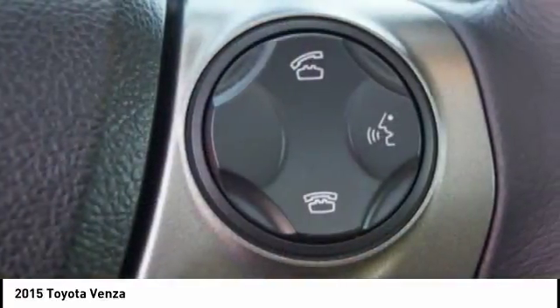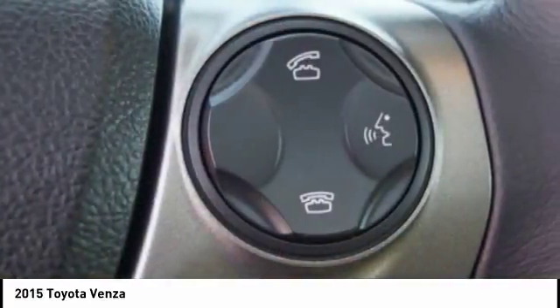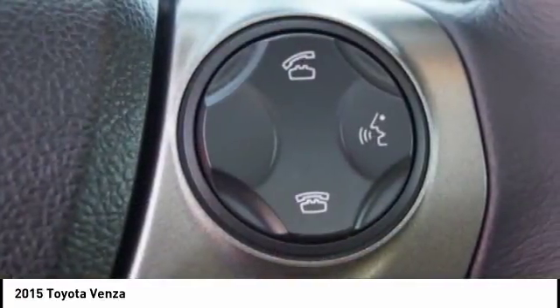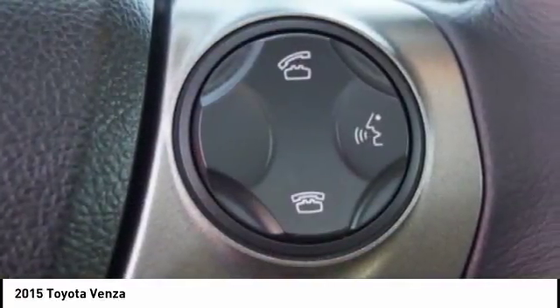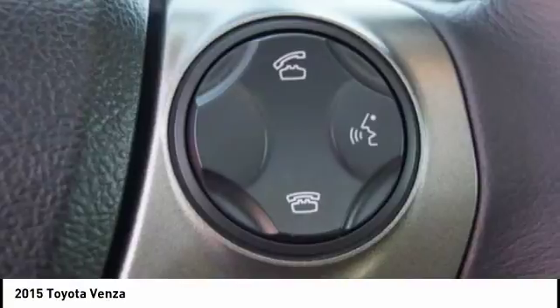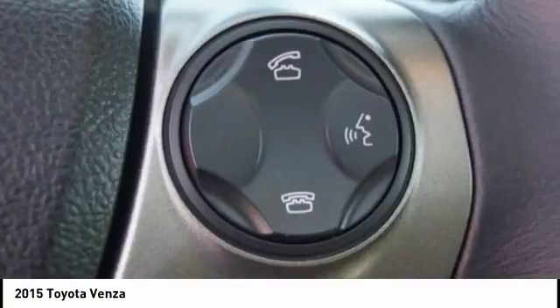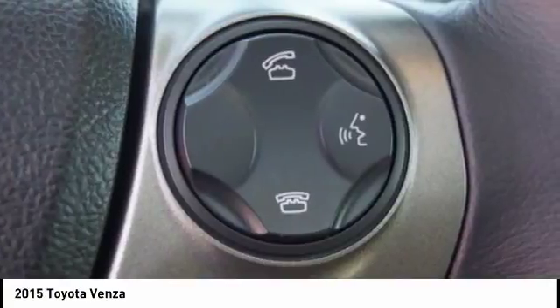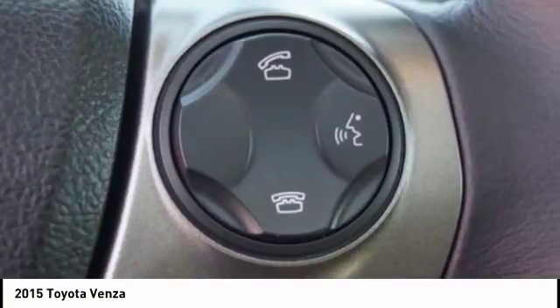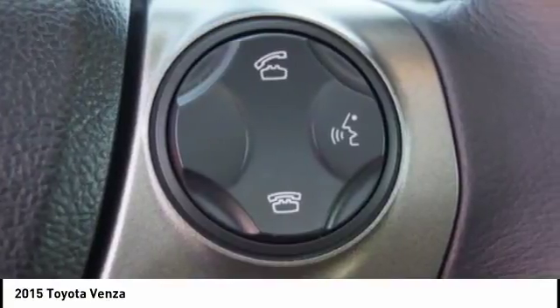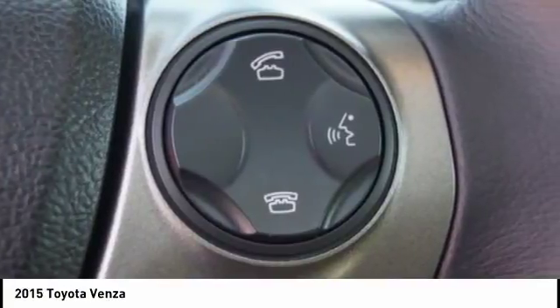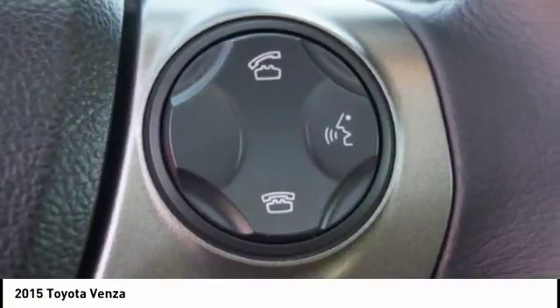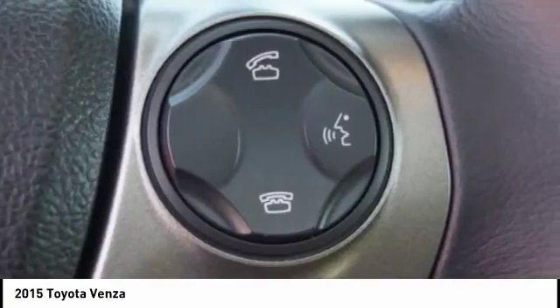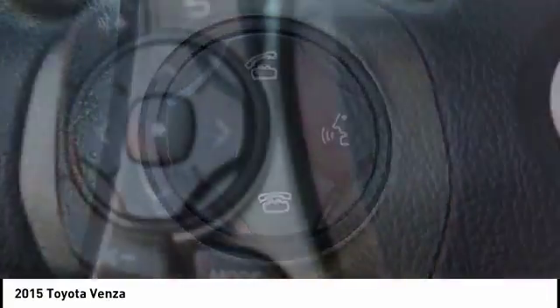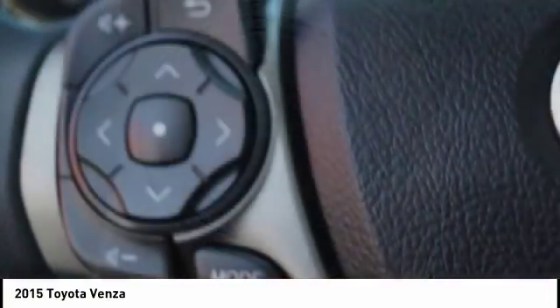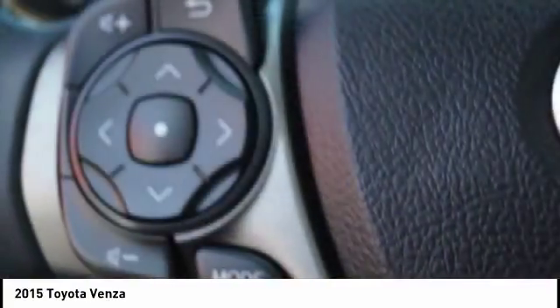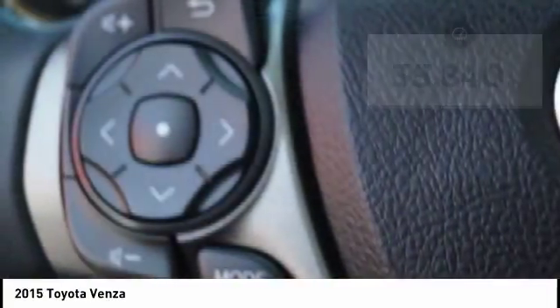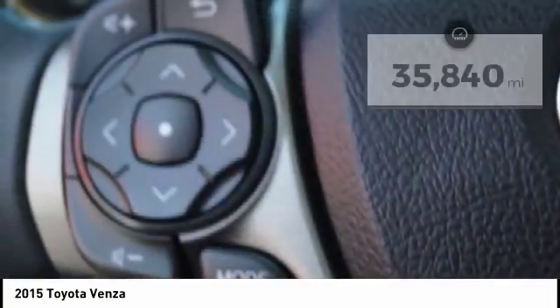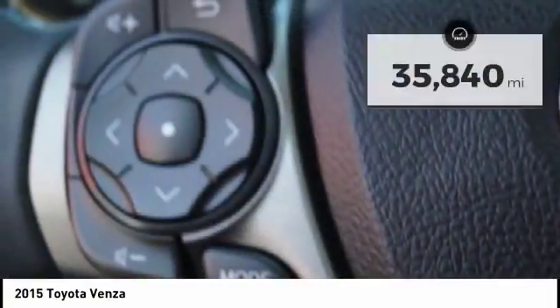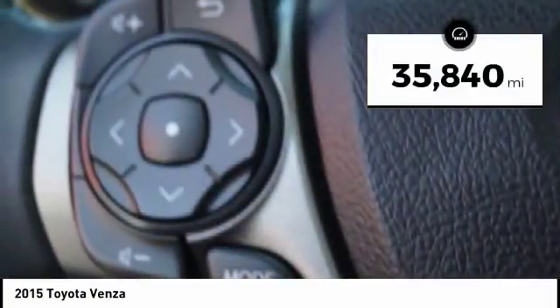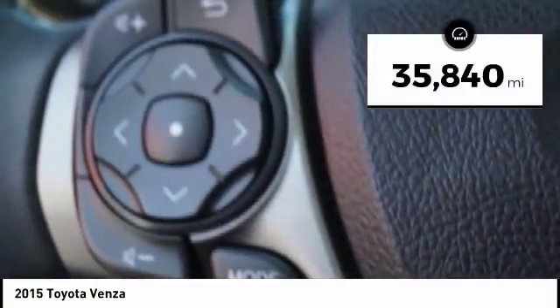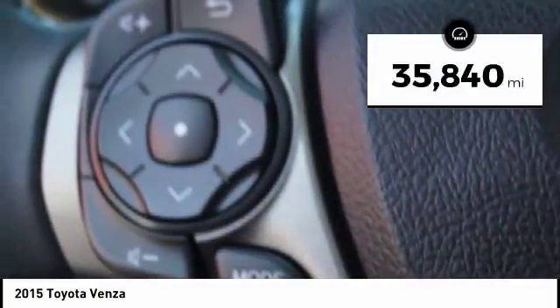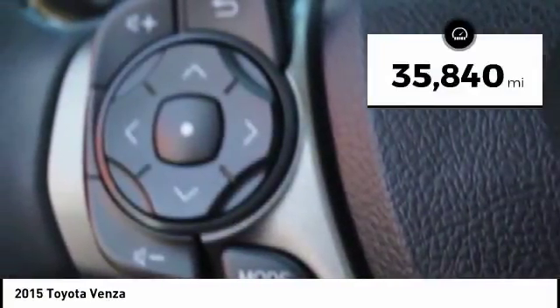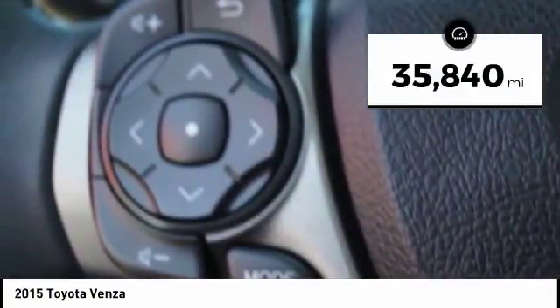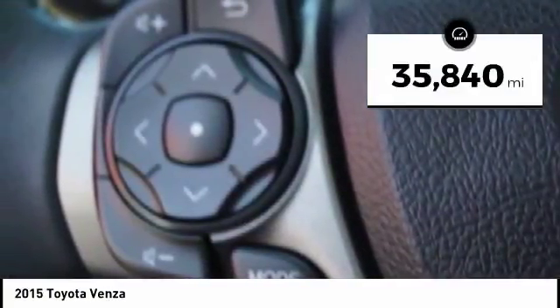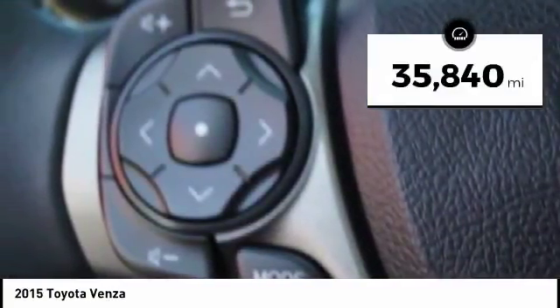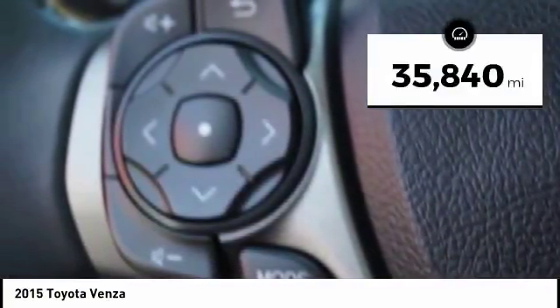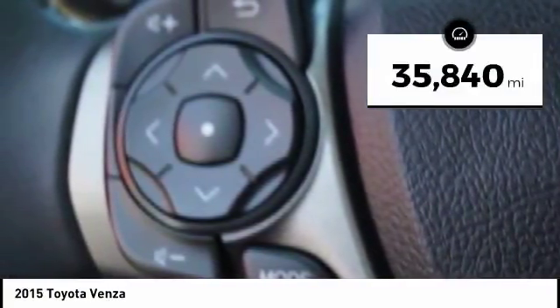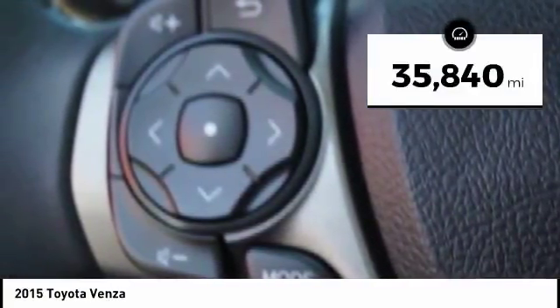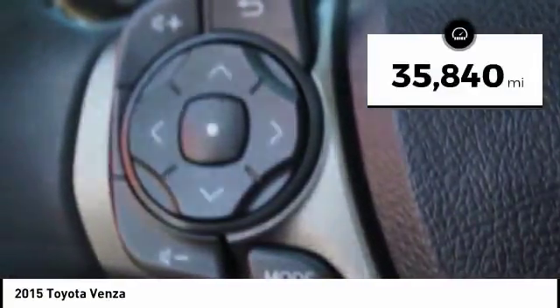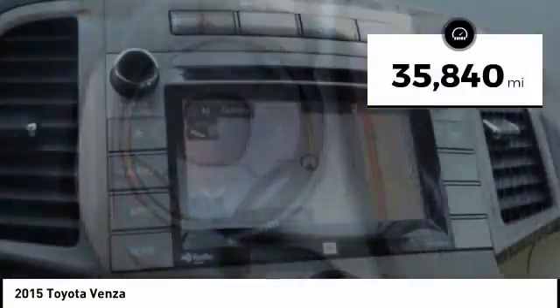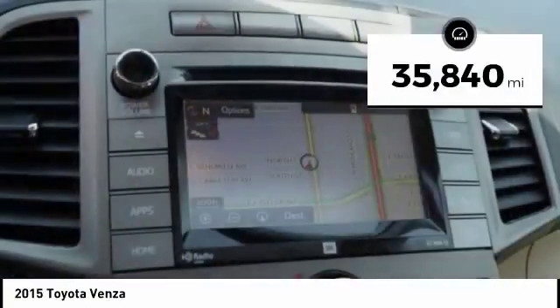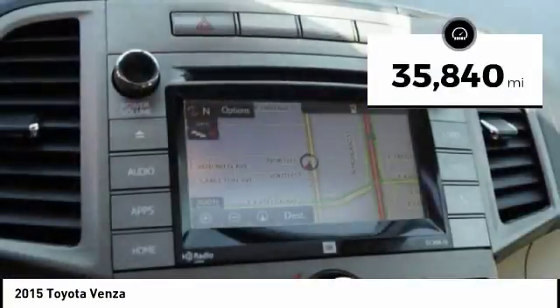You're more than one thing, so is Venza. This vehicle has less than 40,000 miles.